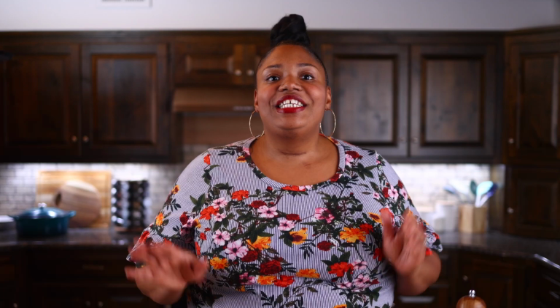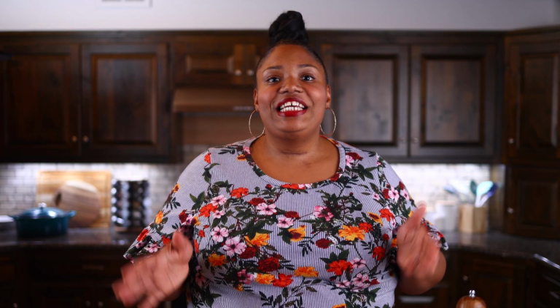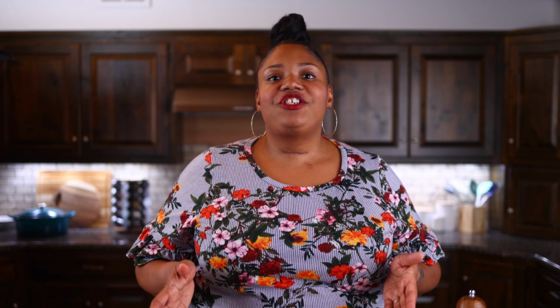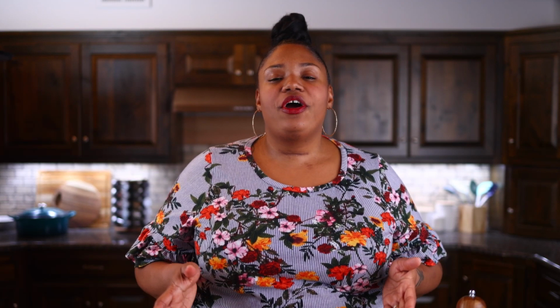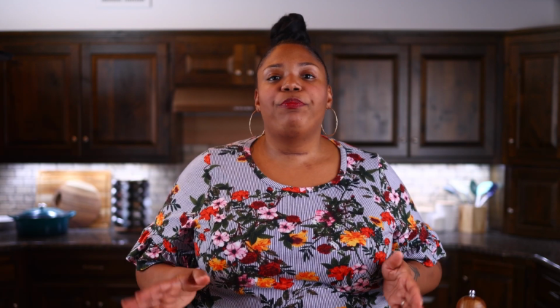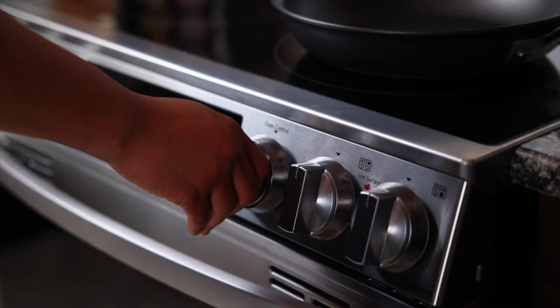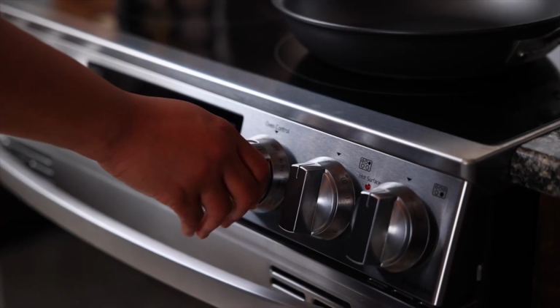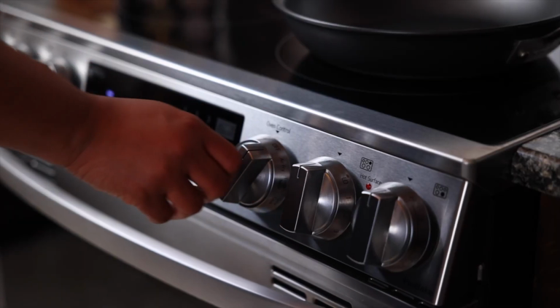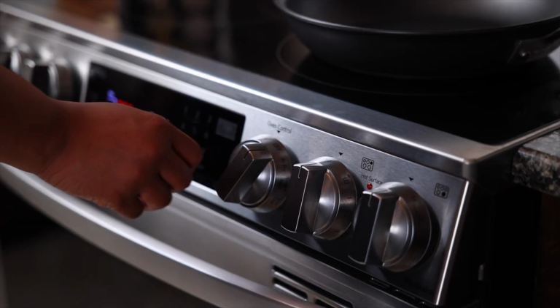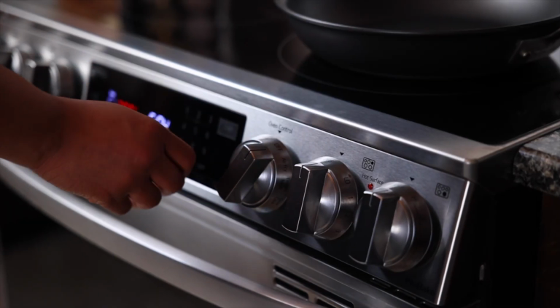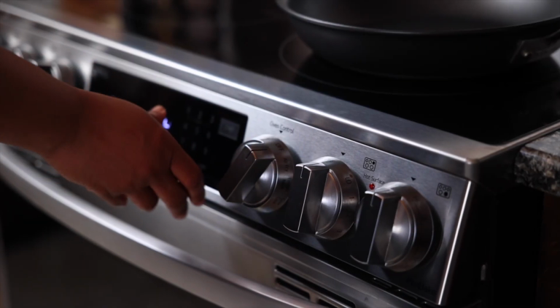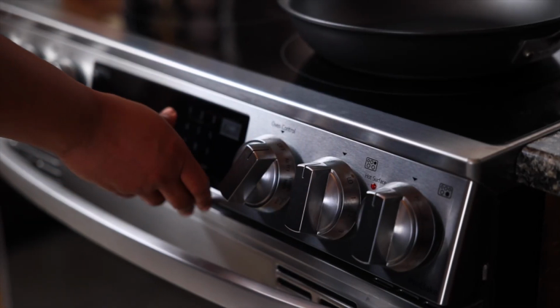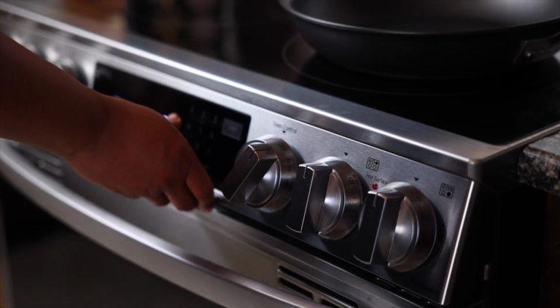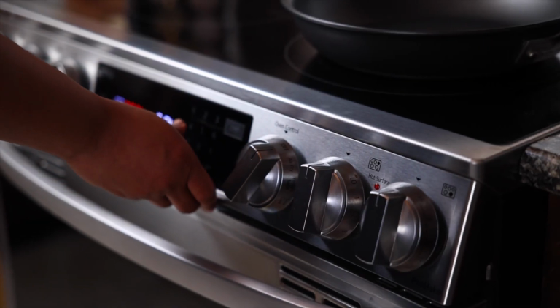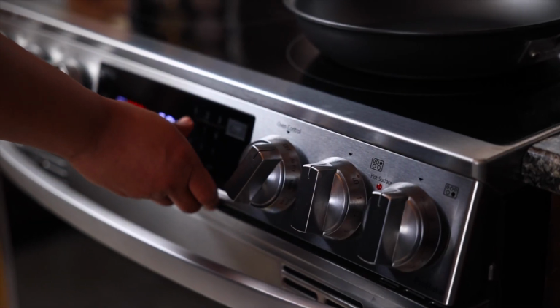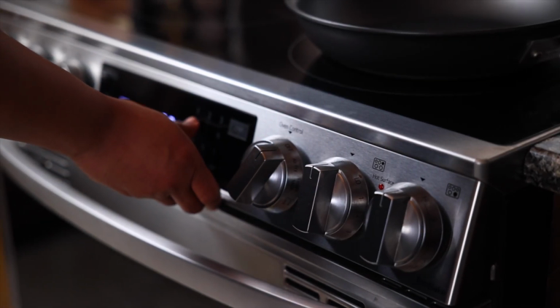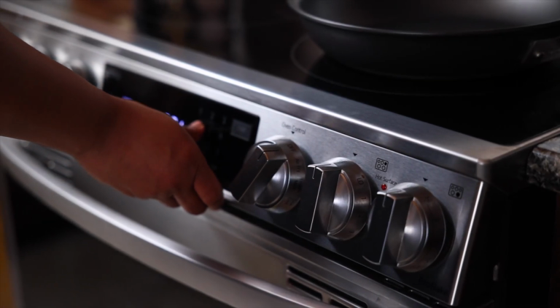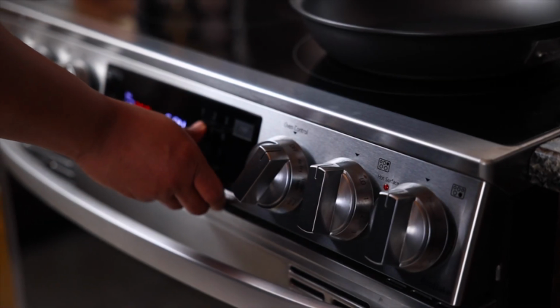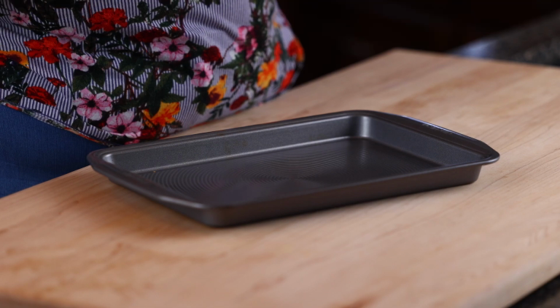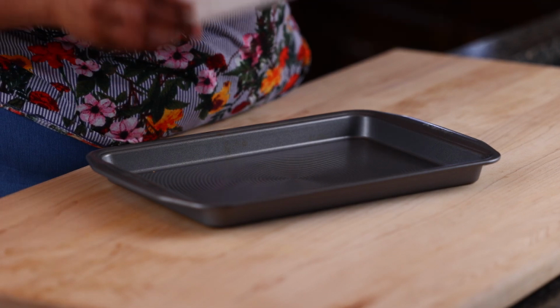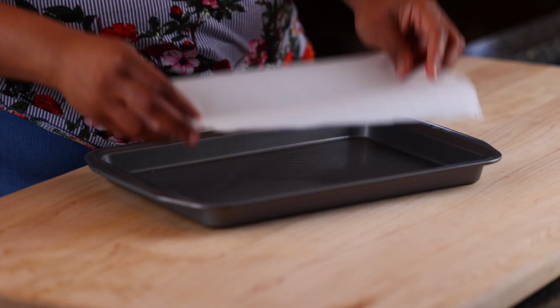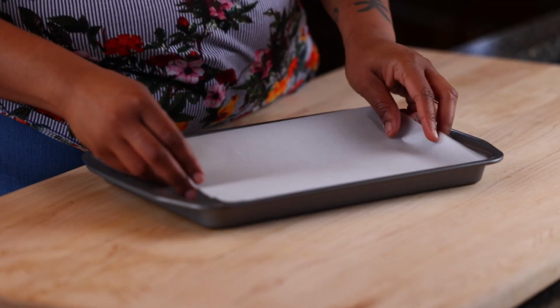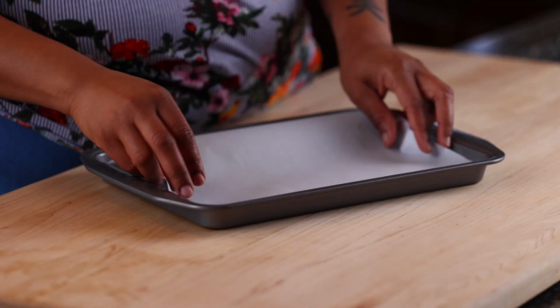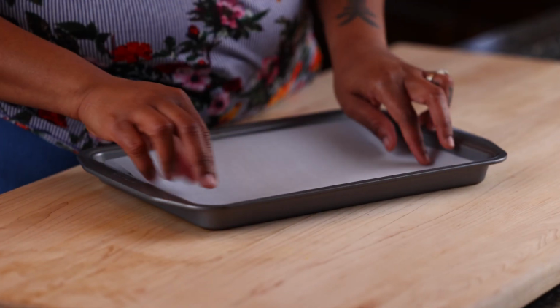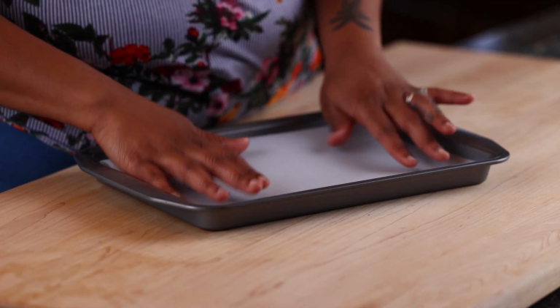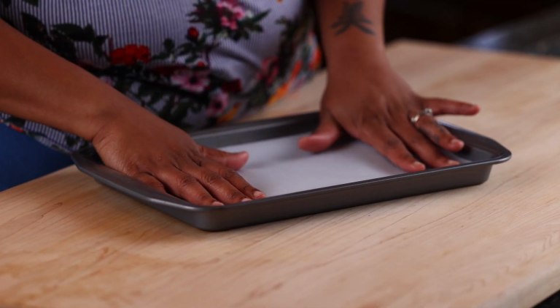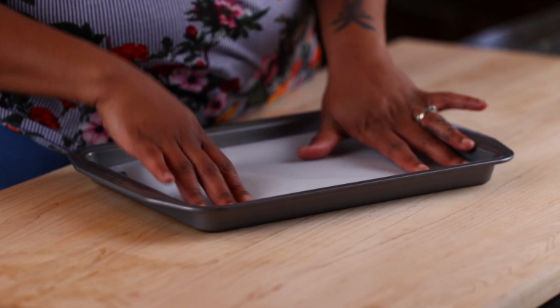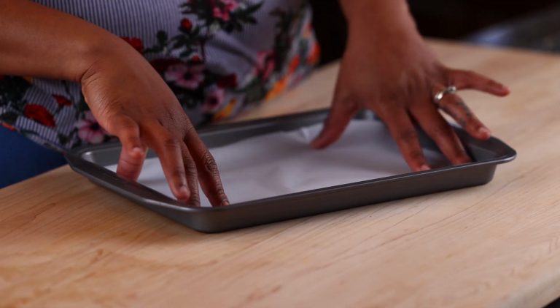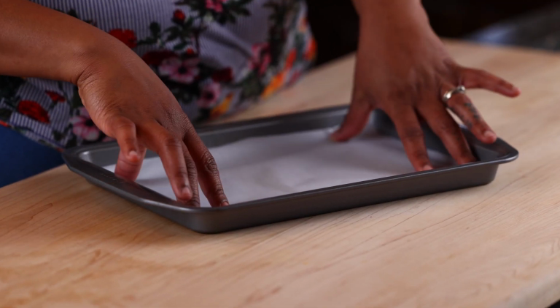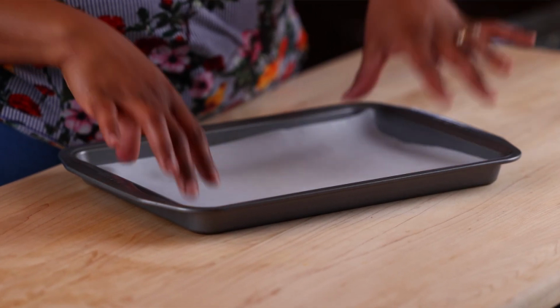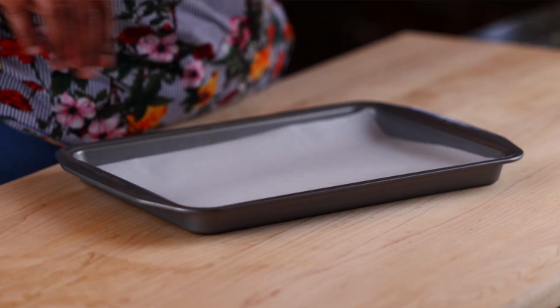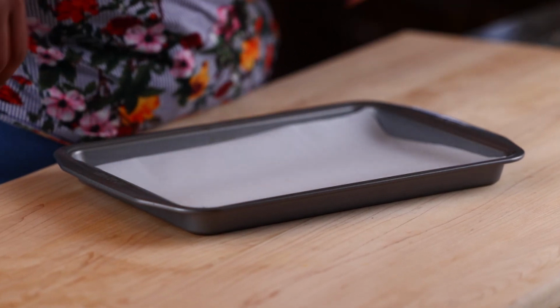To get started, preheat the oven to 450. Line a baking pan with parchment paper and set it aside.